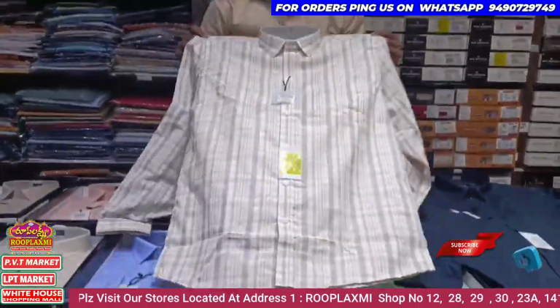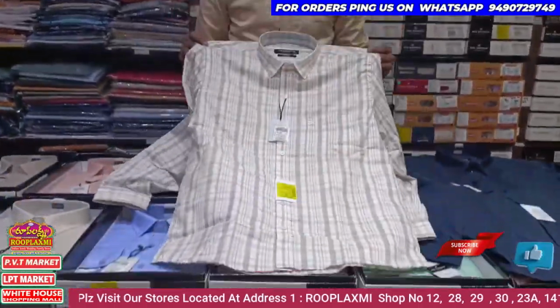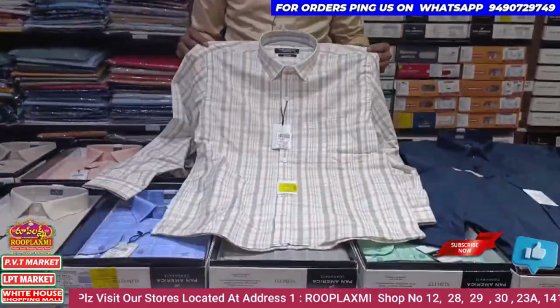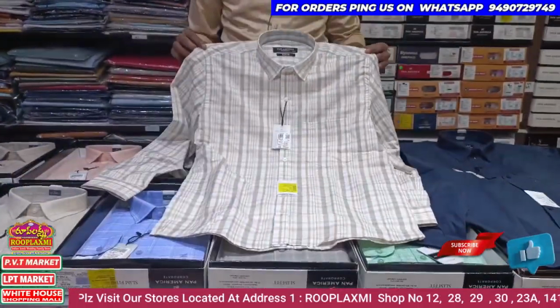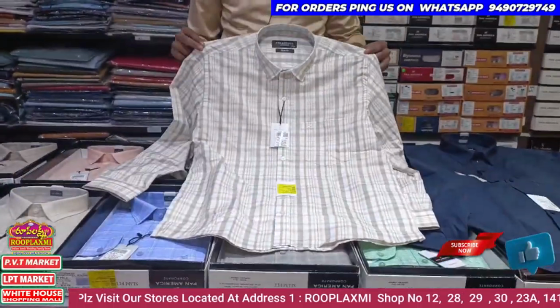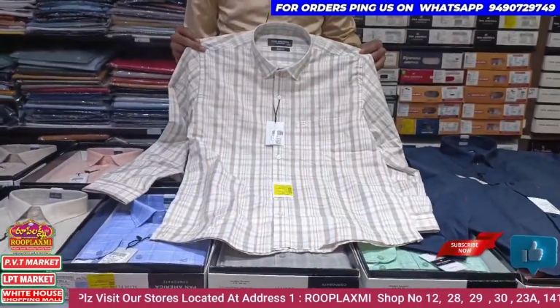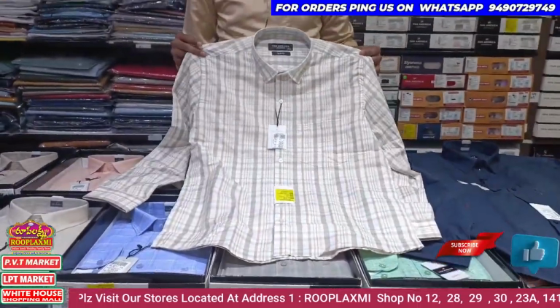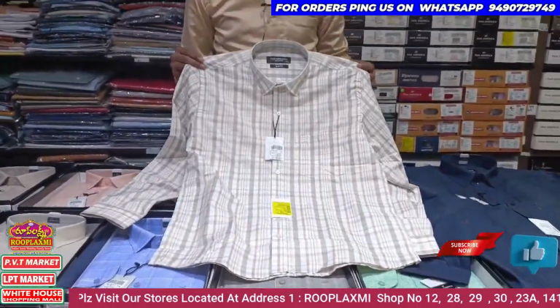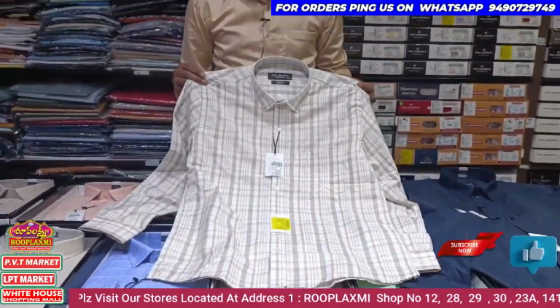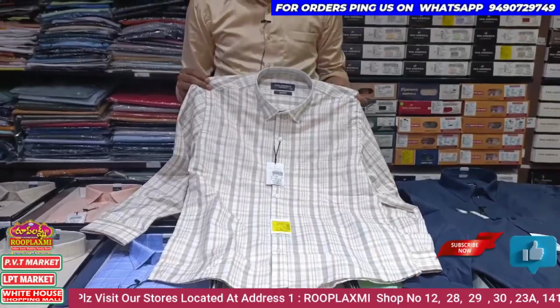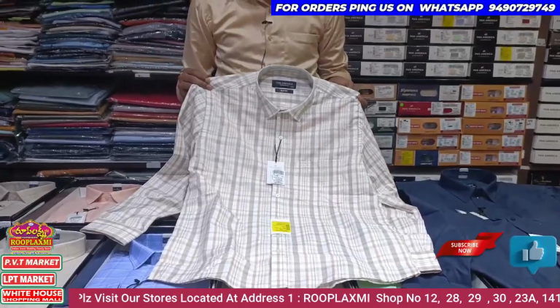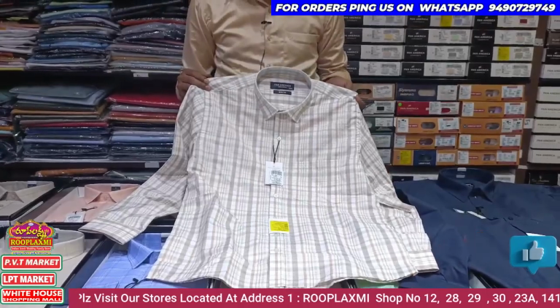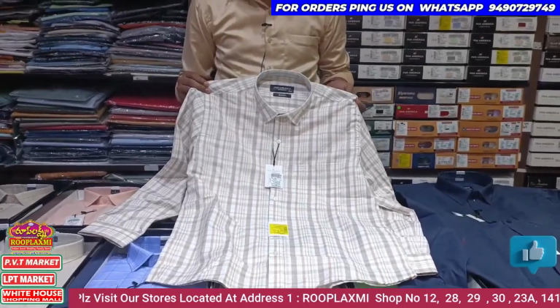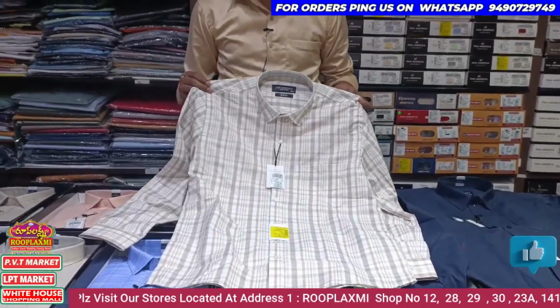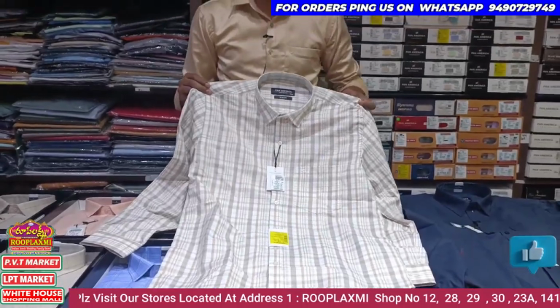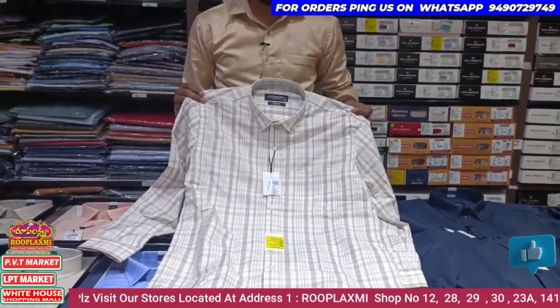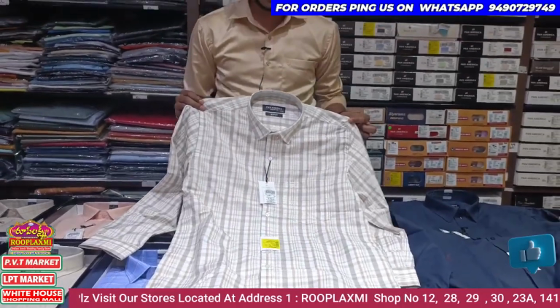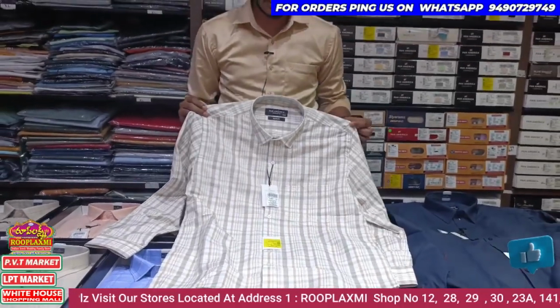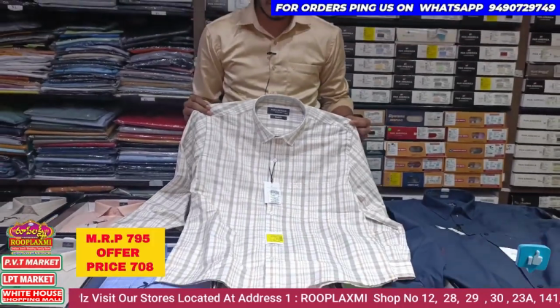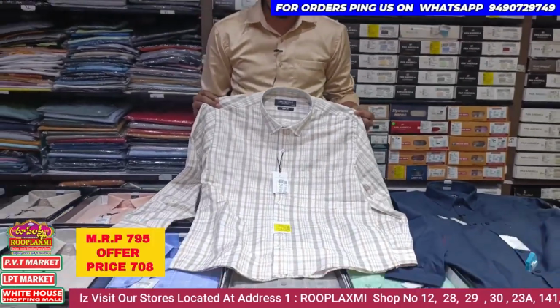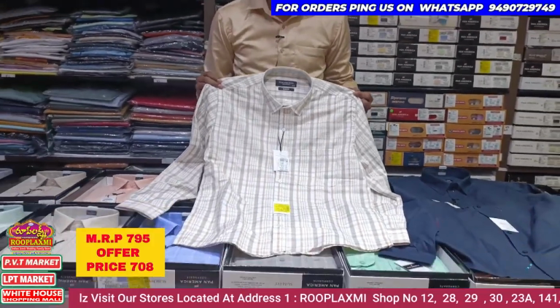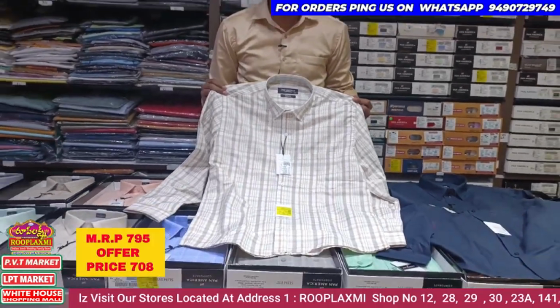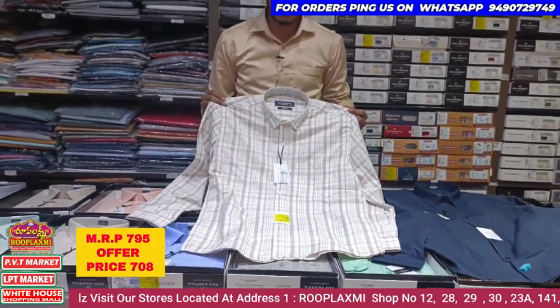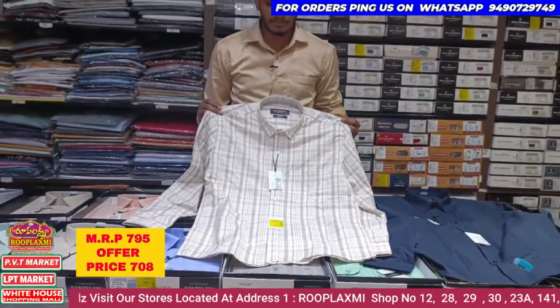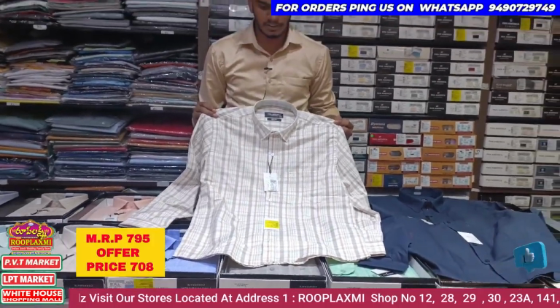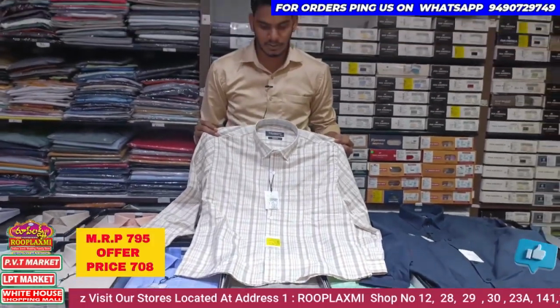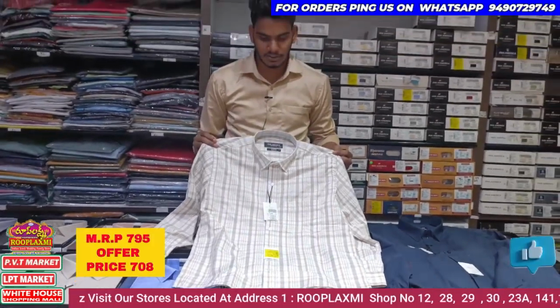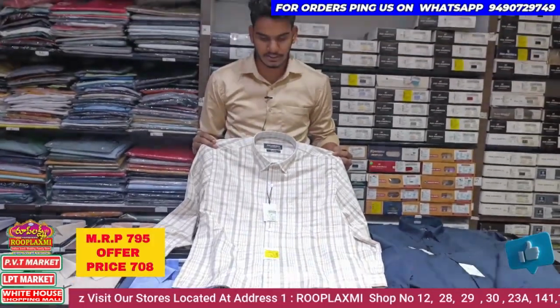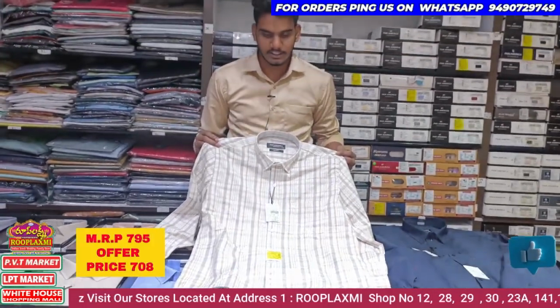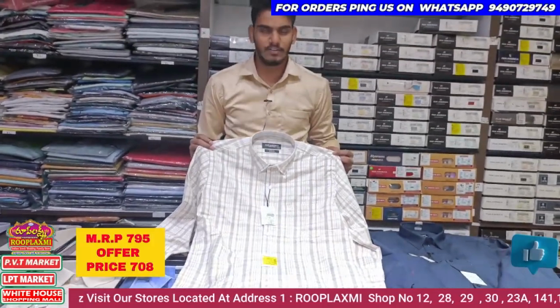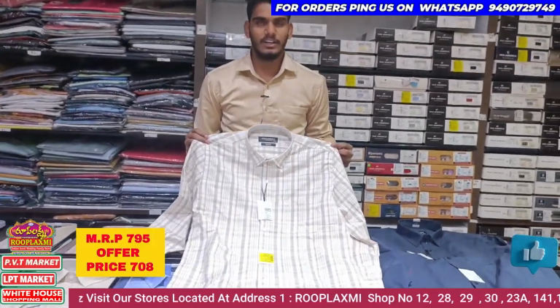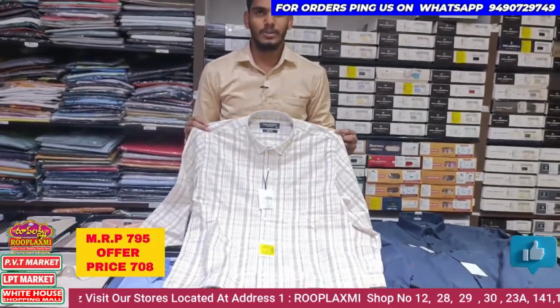It is decent. The cost is 795 rupees. The discount price is 708 rupees.